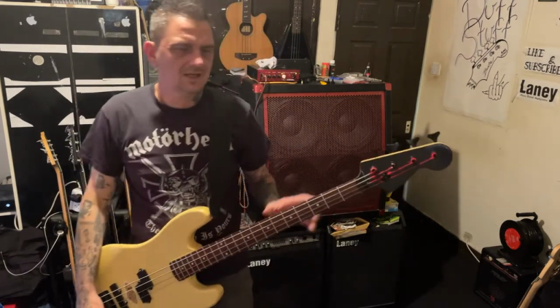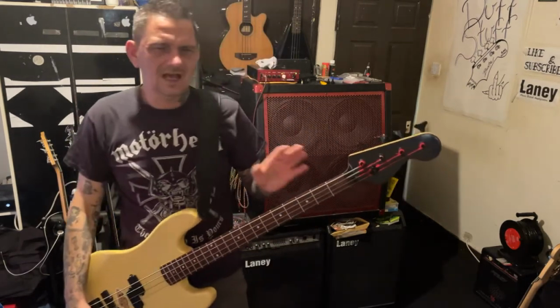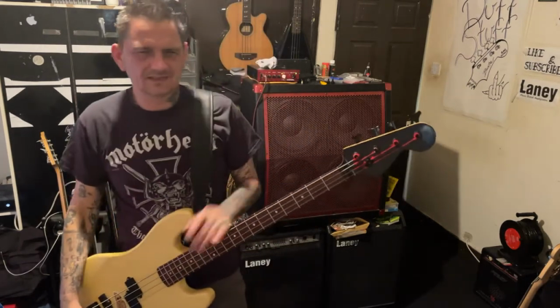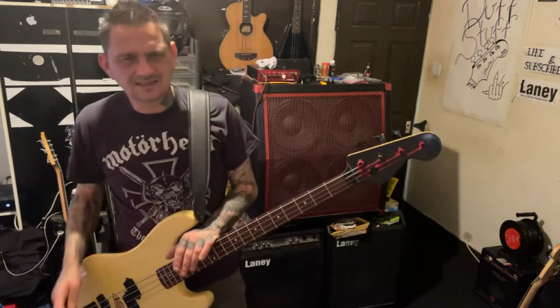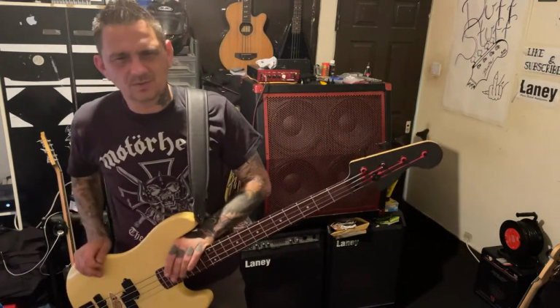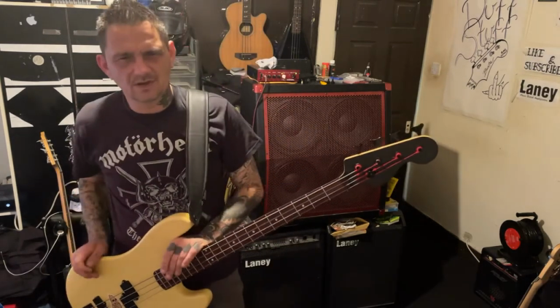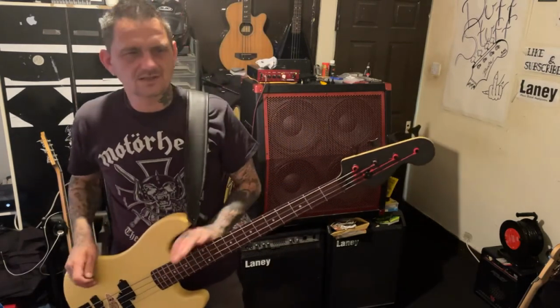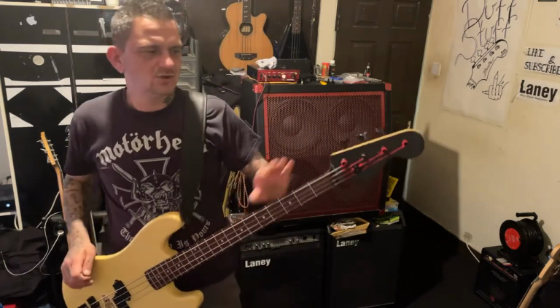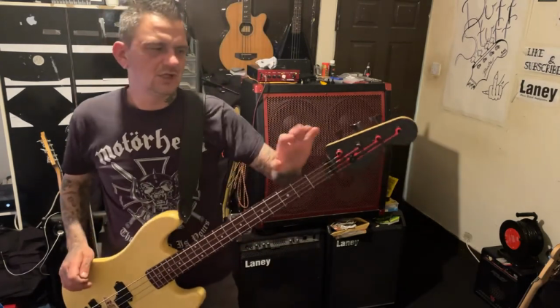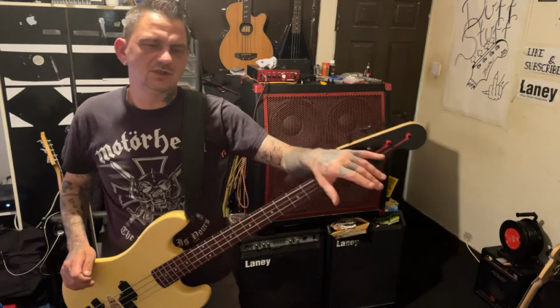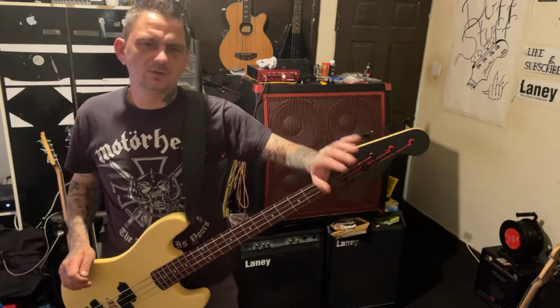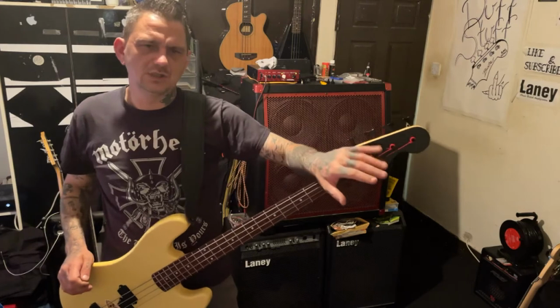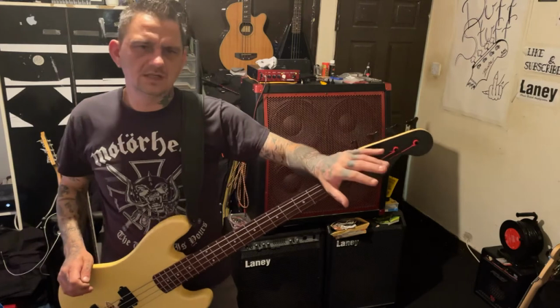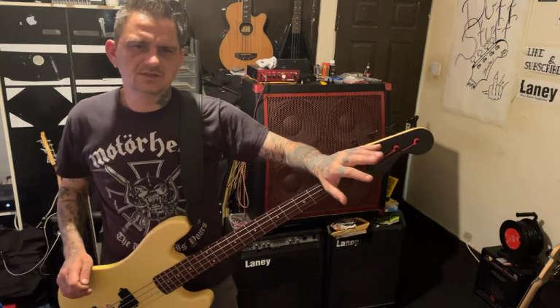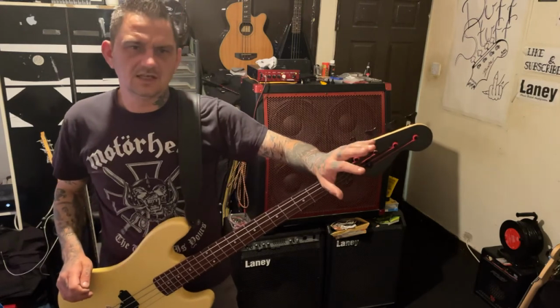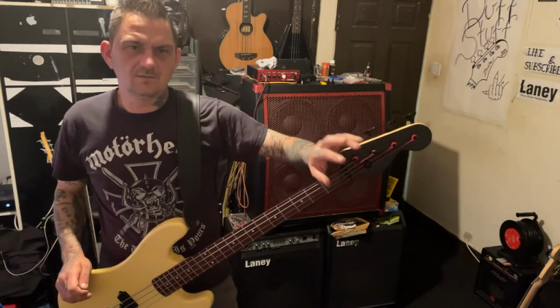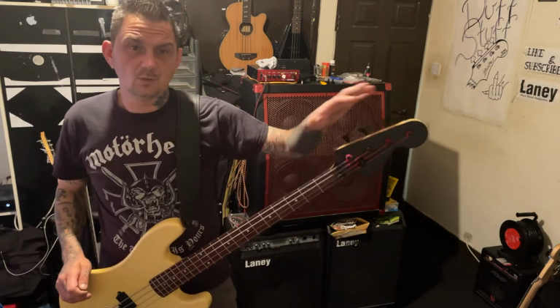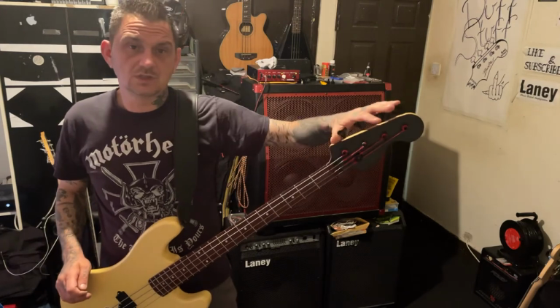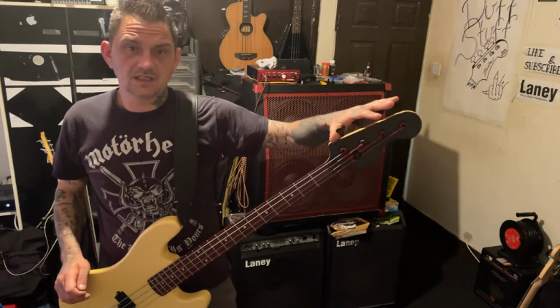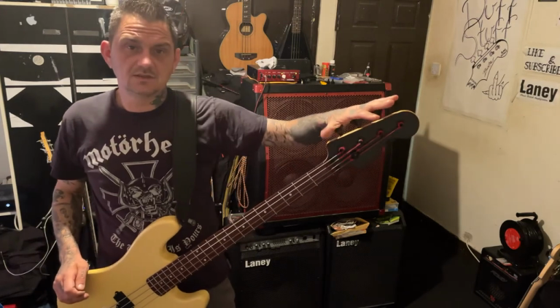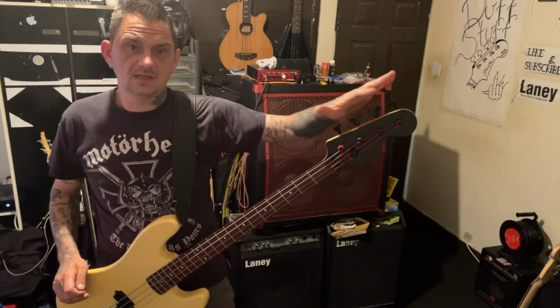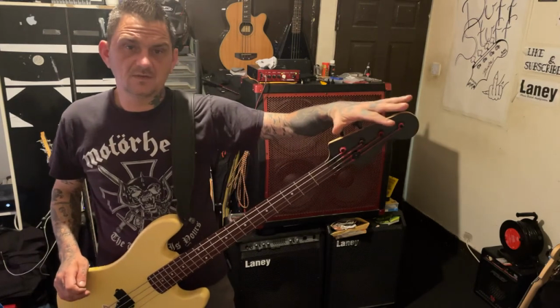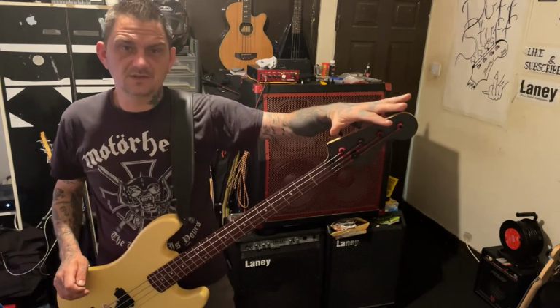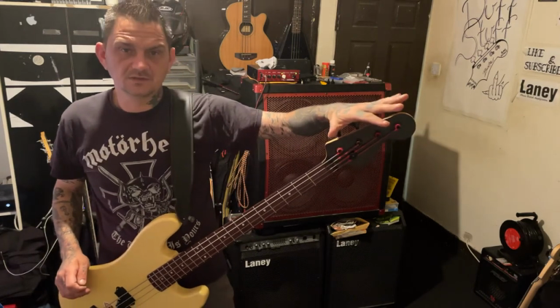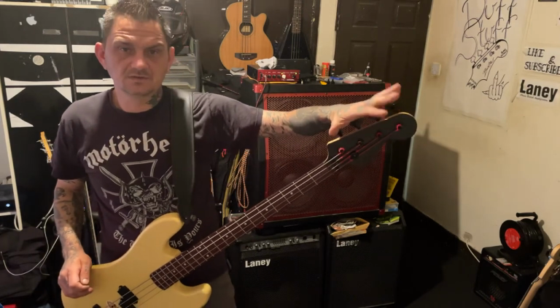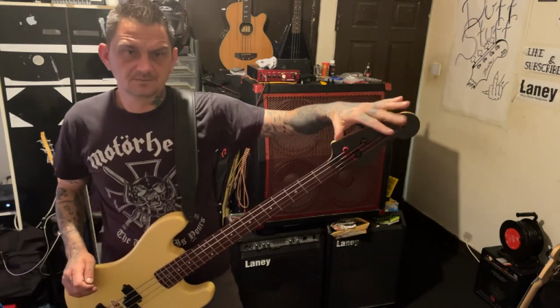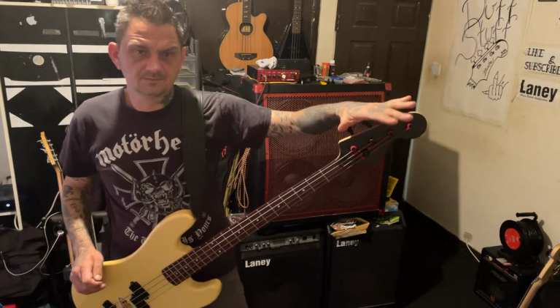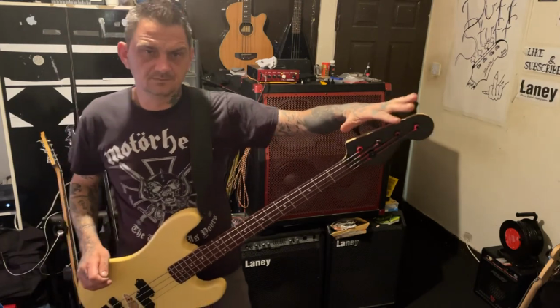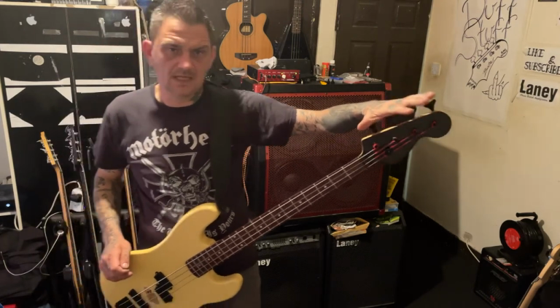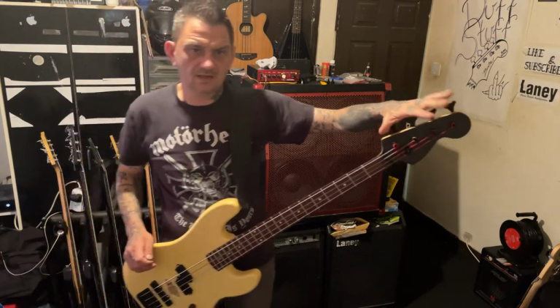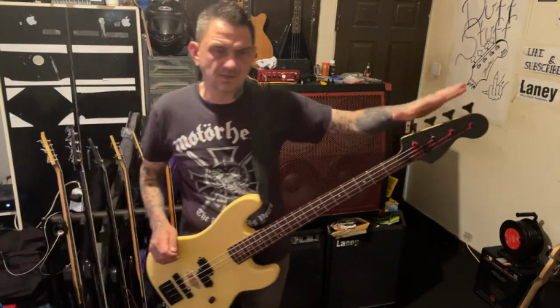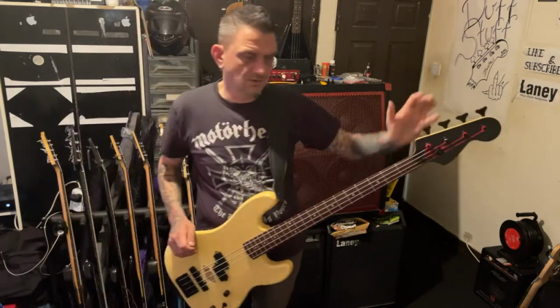If I did keep it like this, I would change the machine heads to full-size black elephant ear ones.